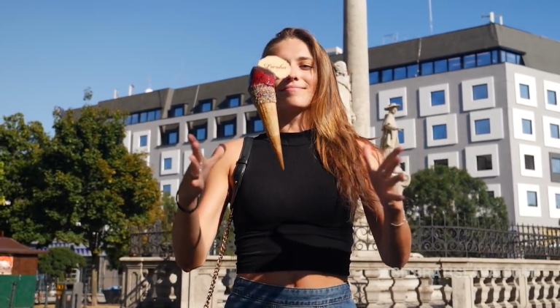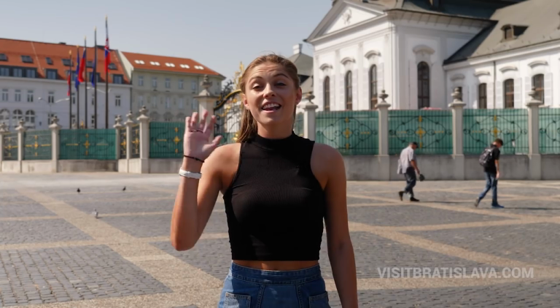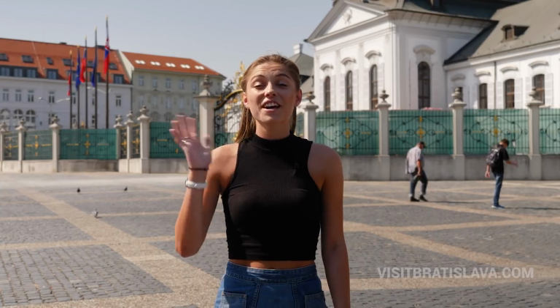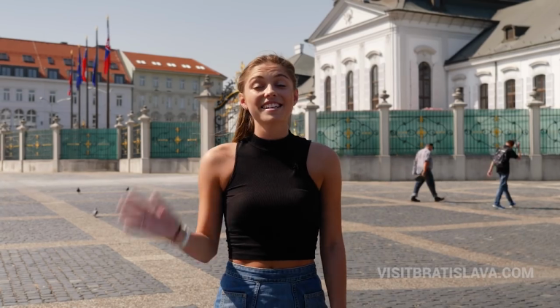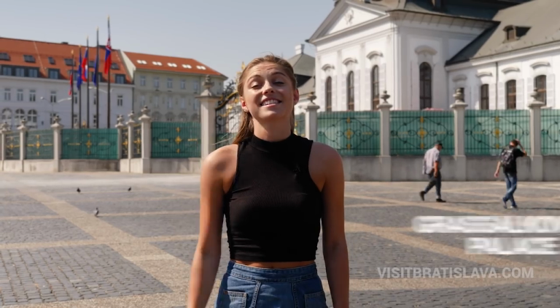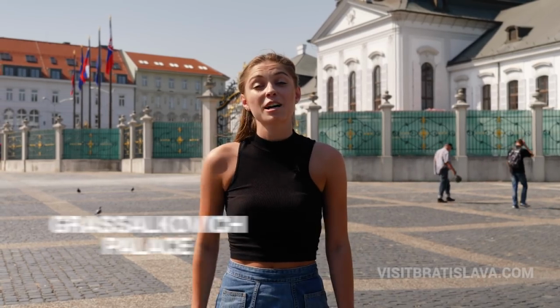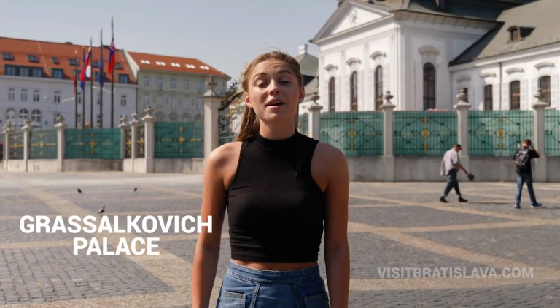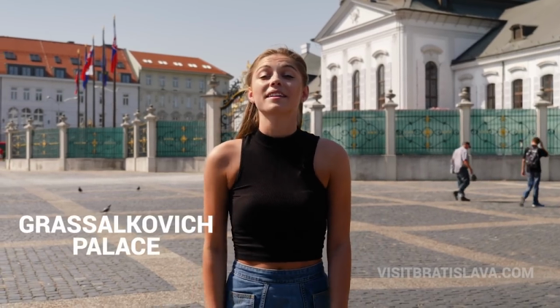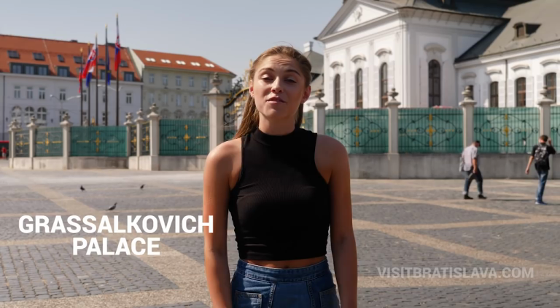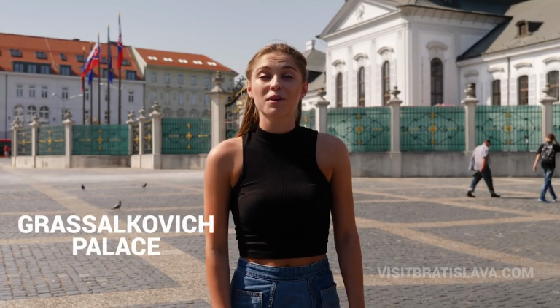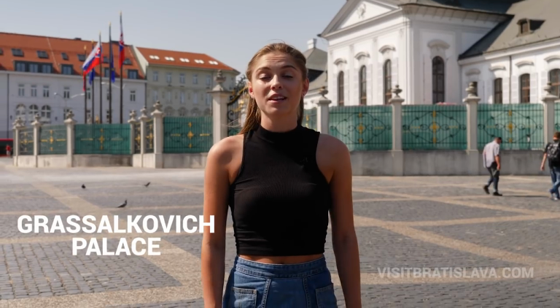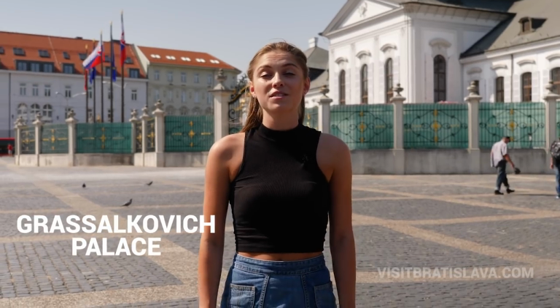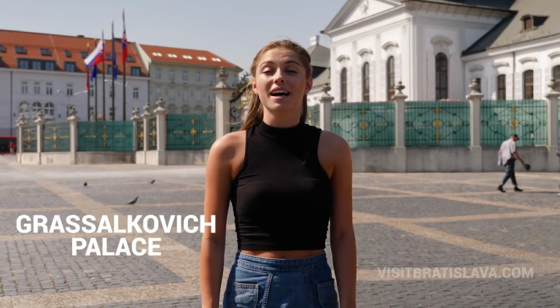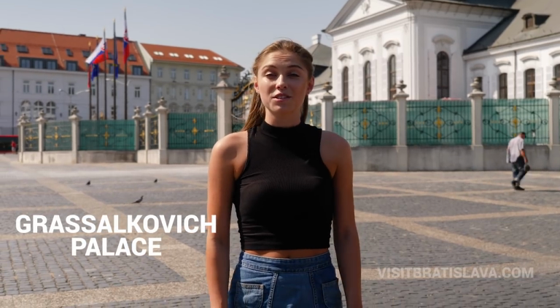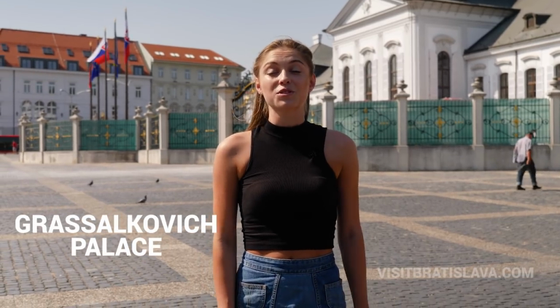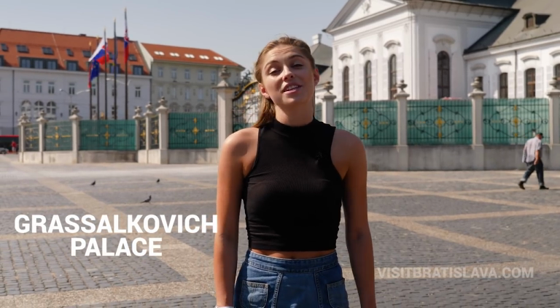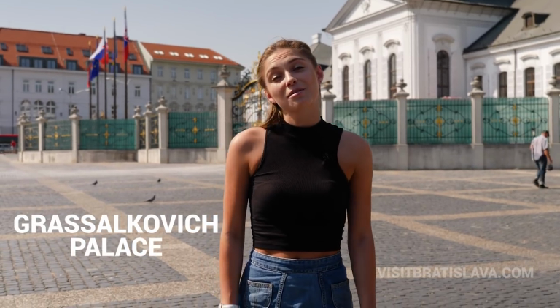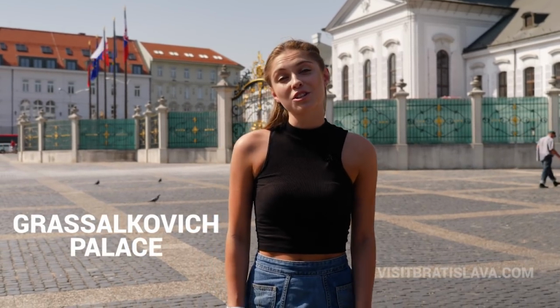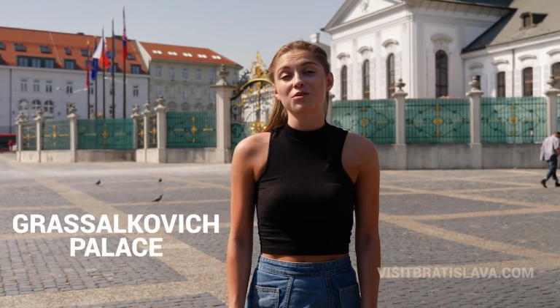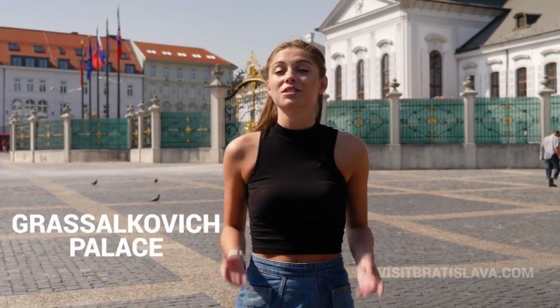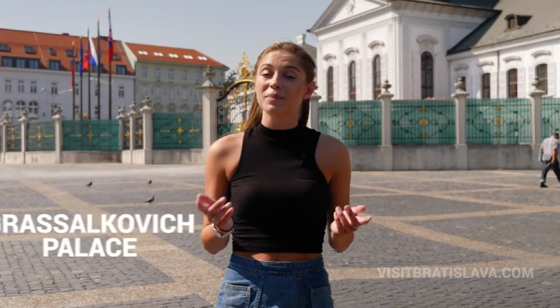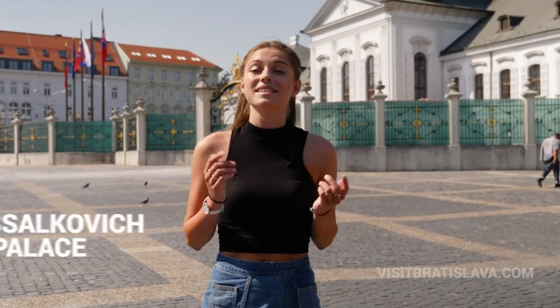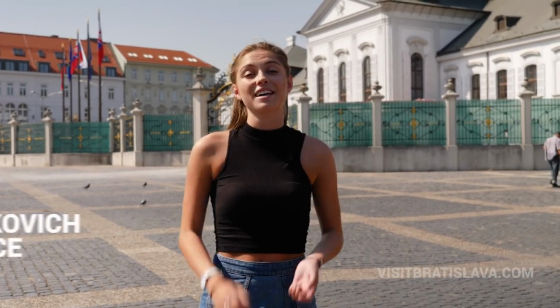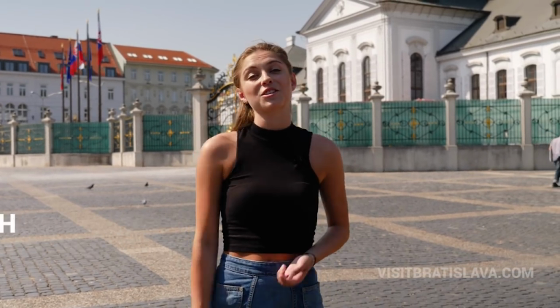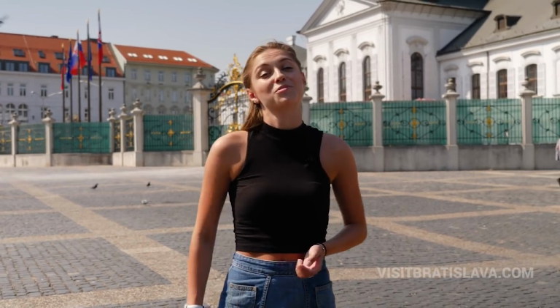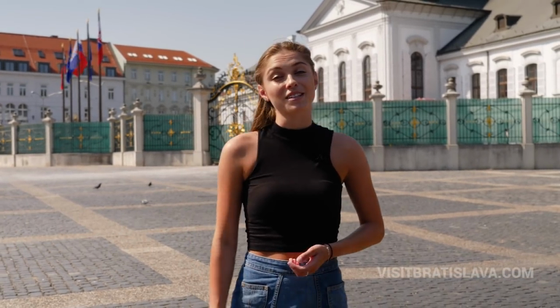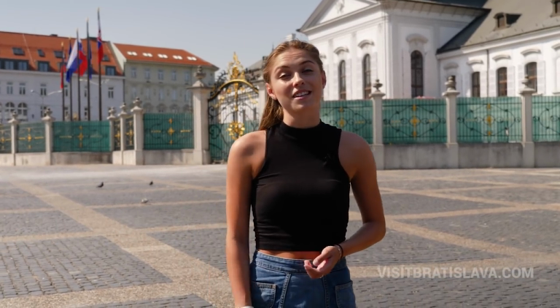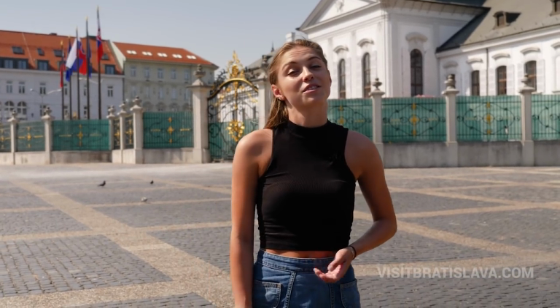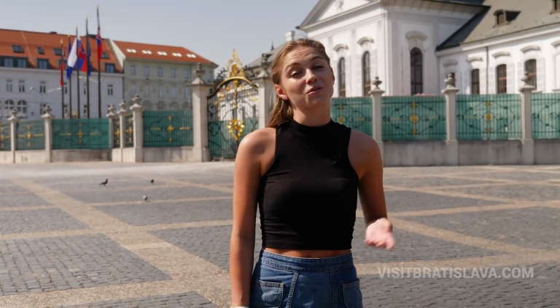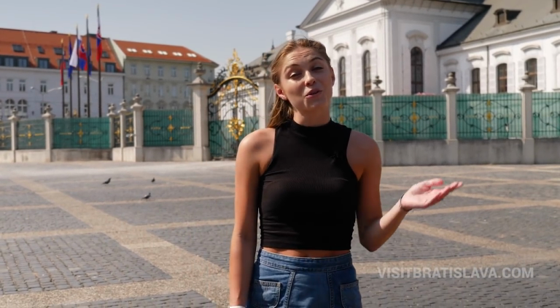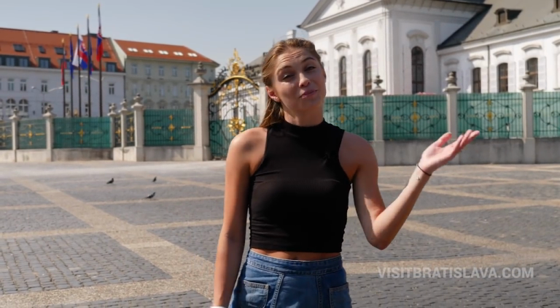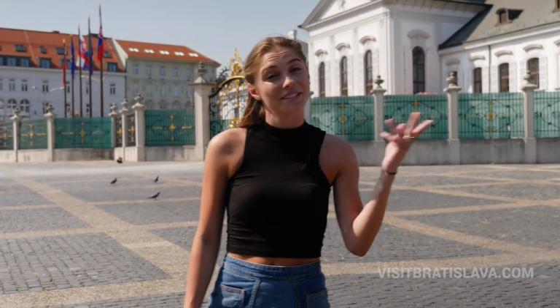Hello guys! It's Samar and everybody loves ice cream! Today I'm gonna show you the best ice cream in Bratislava, so come with me!